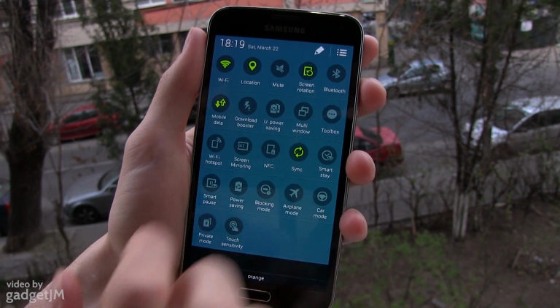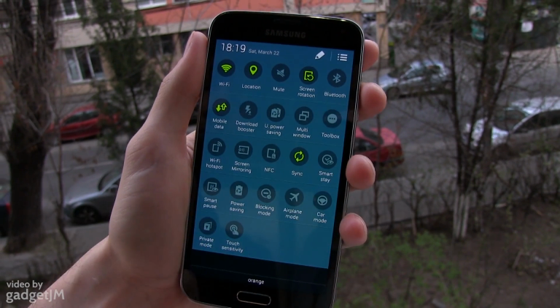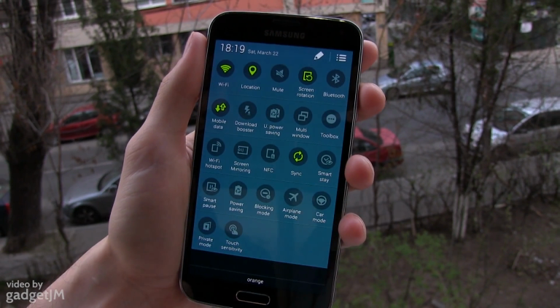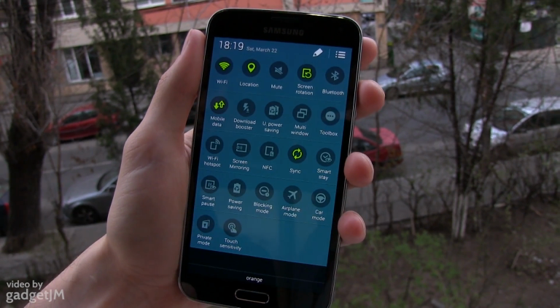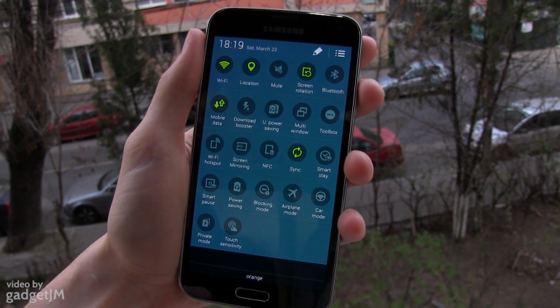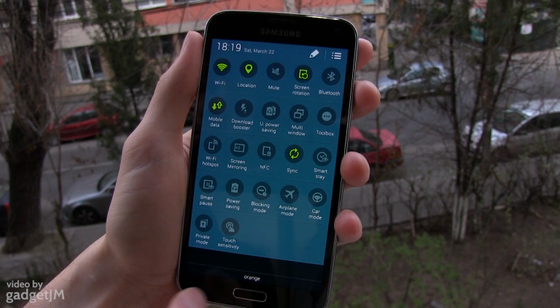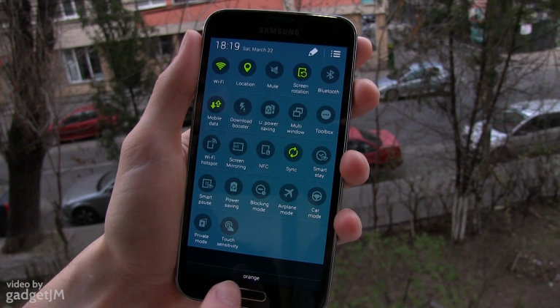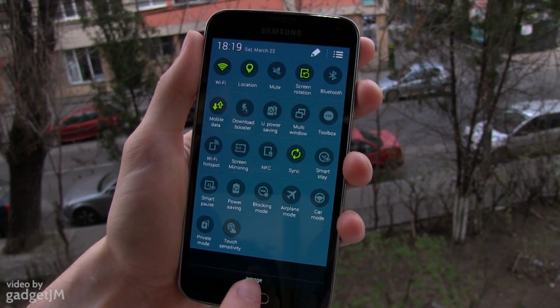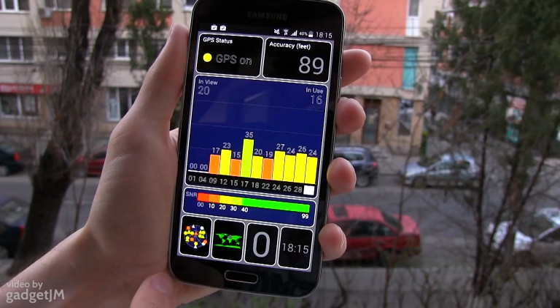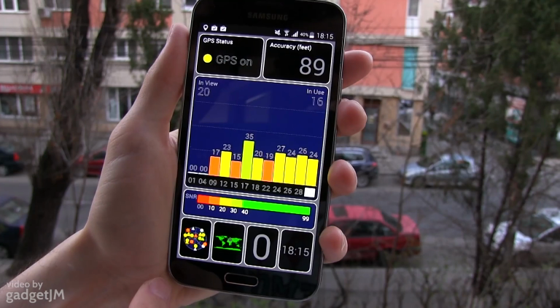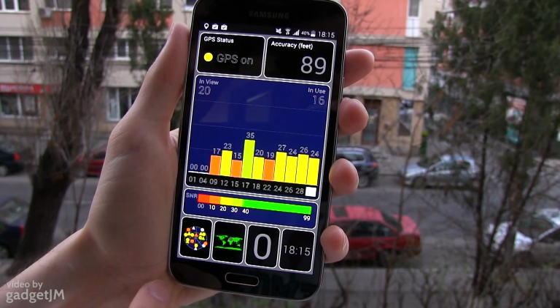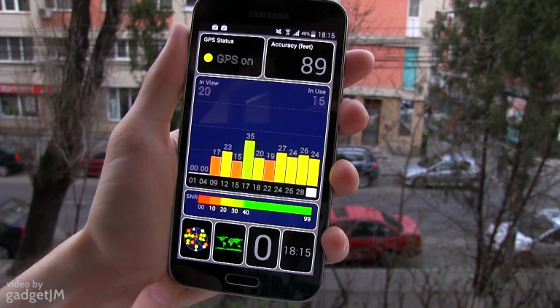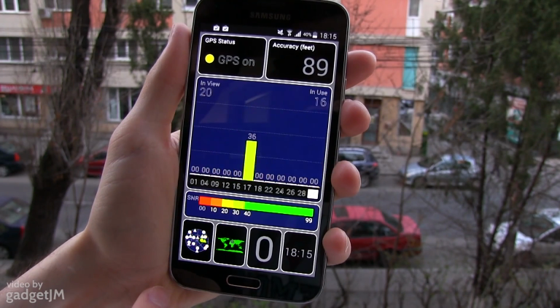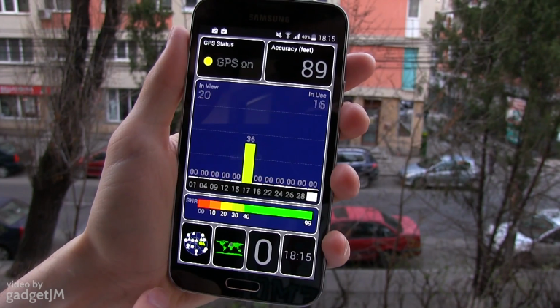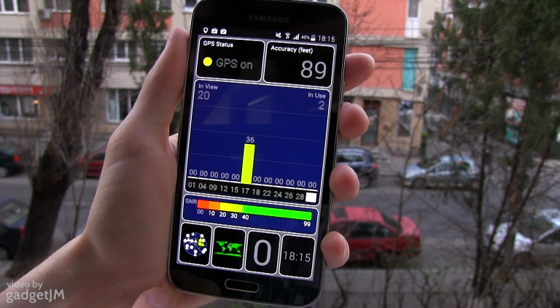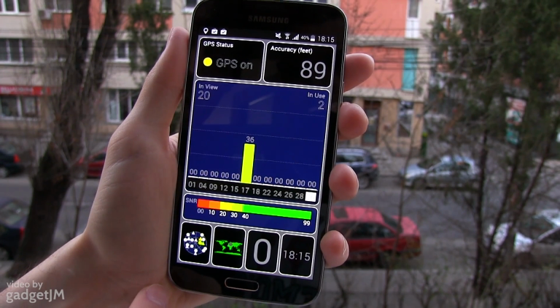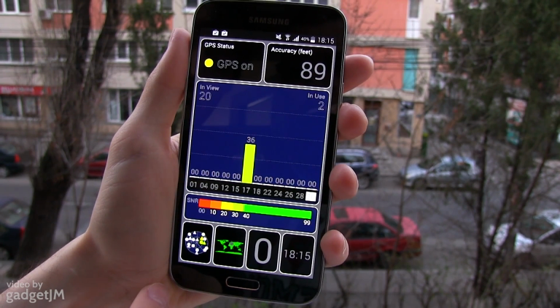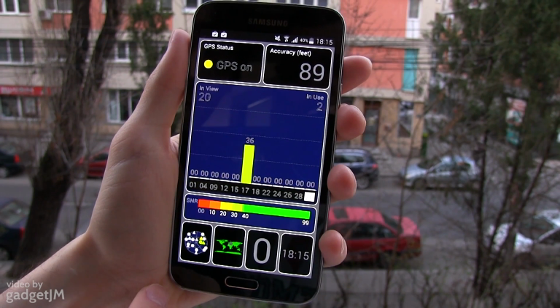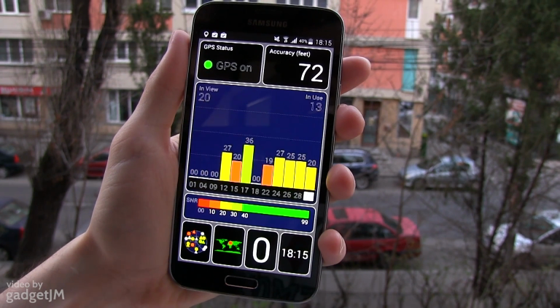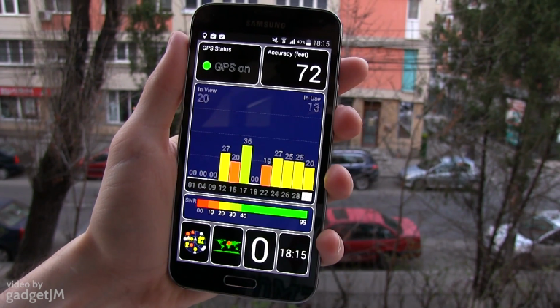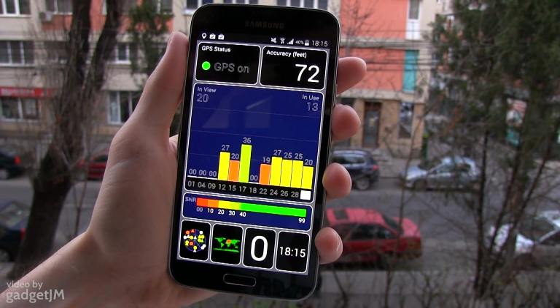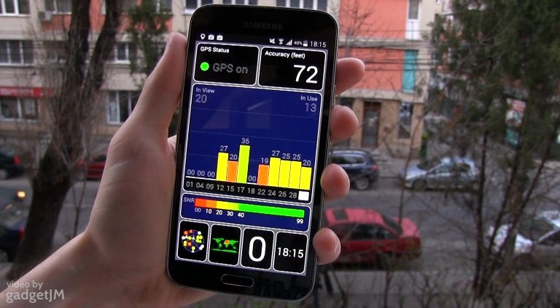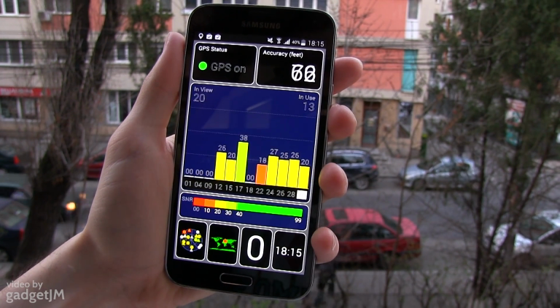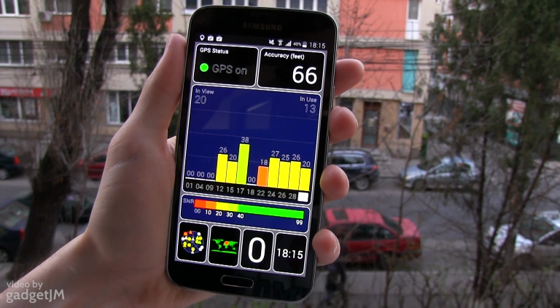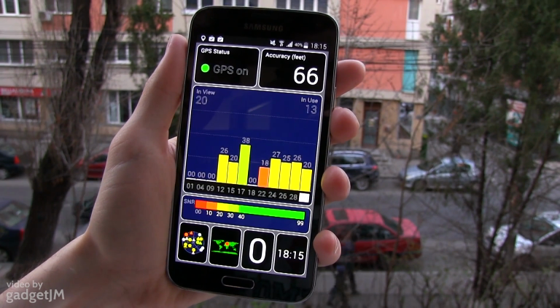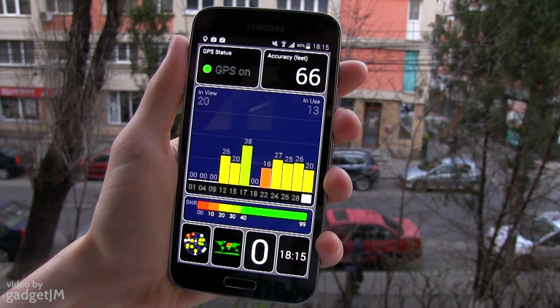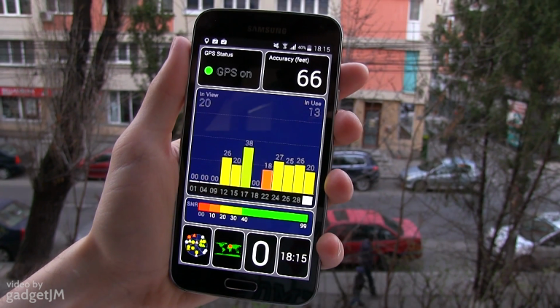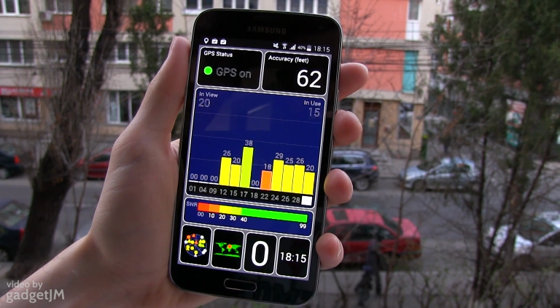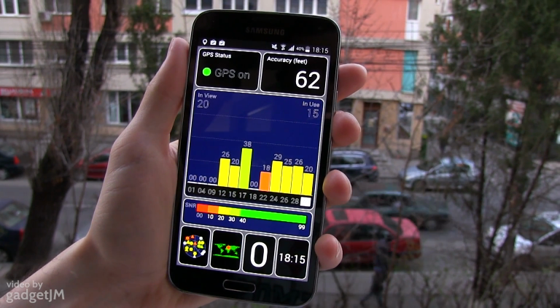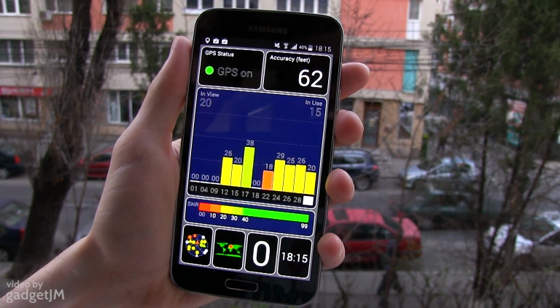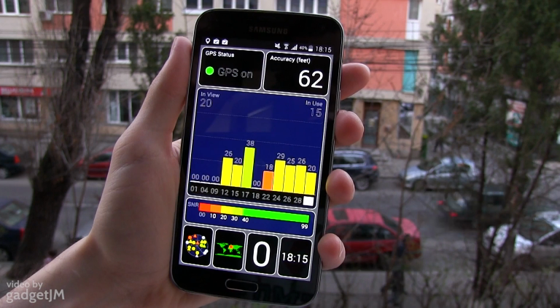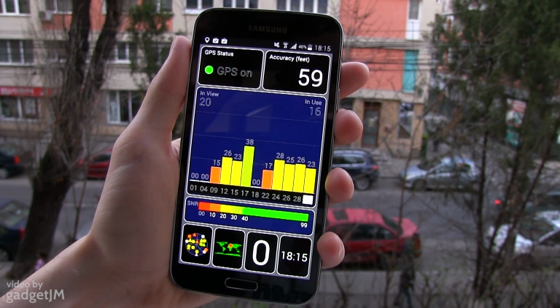For the second test I've restarted the phone and I've connected it to wifi, but also activated mobile data. In this case the S5 locked accurately on position nearly instantaneously, as you can see here.